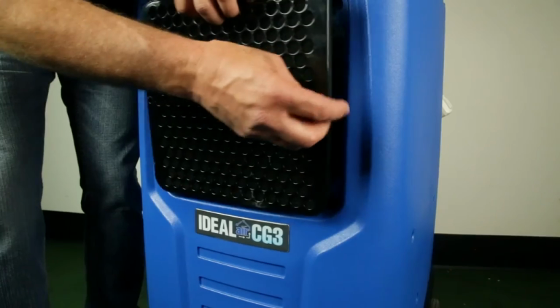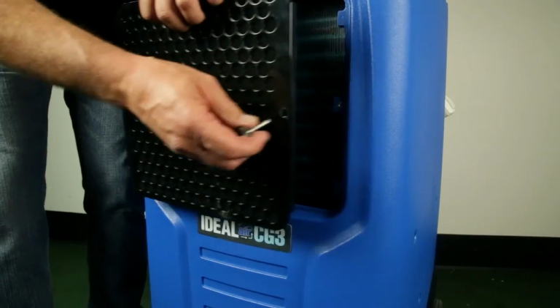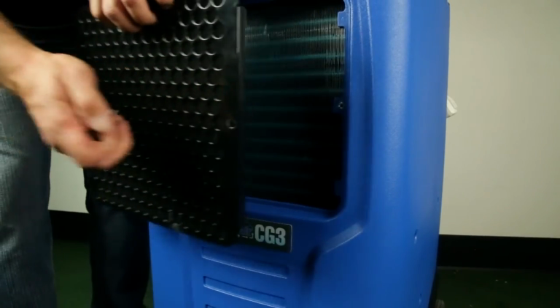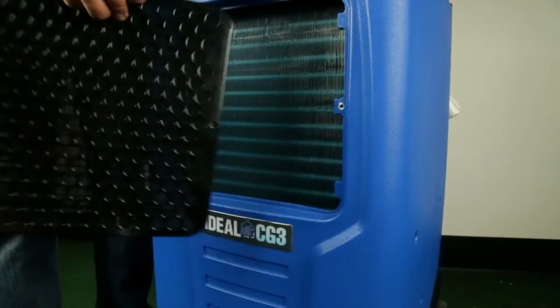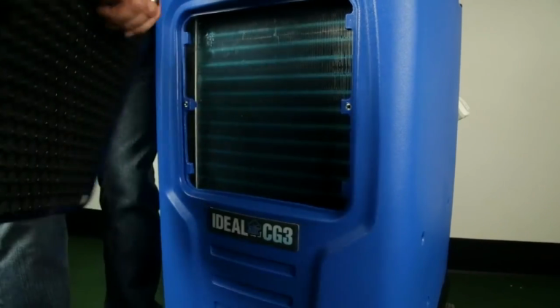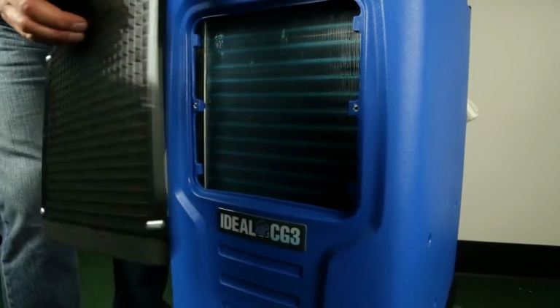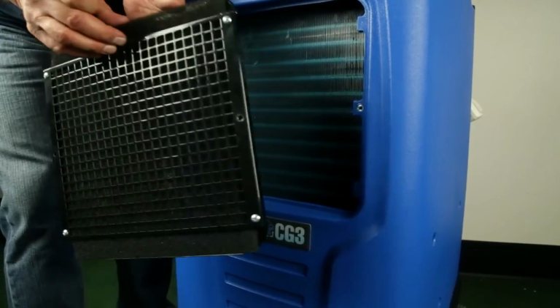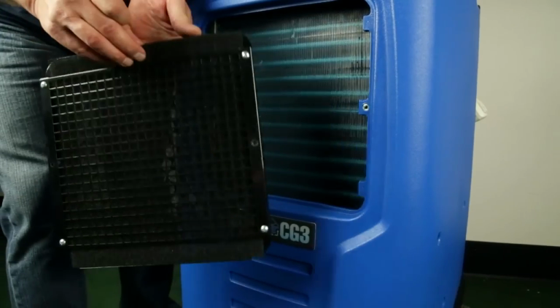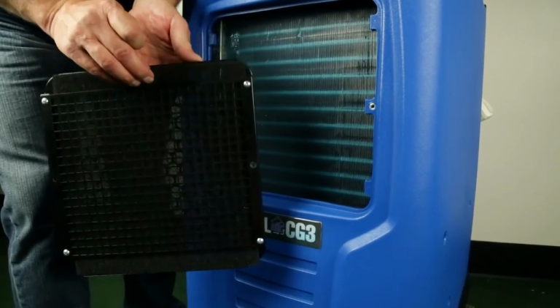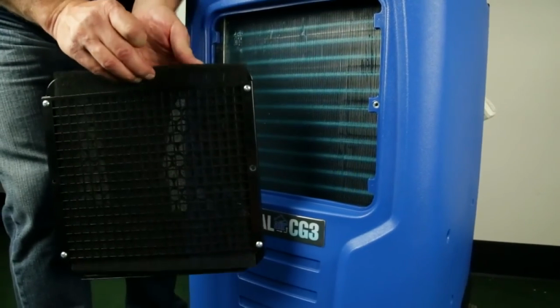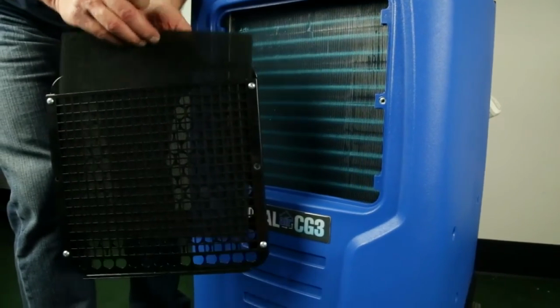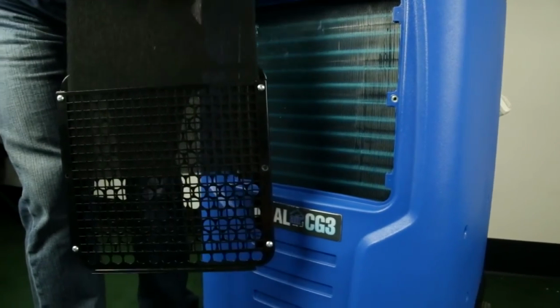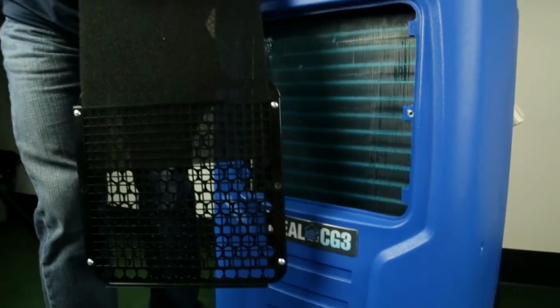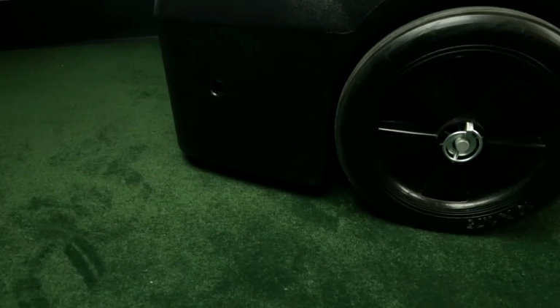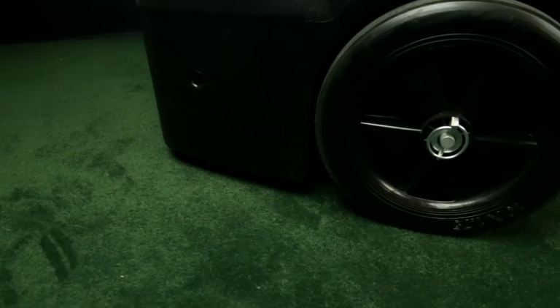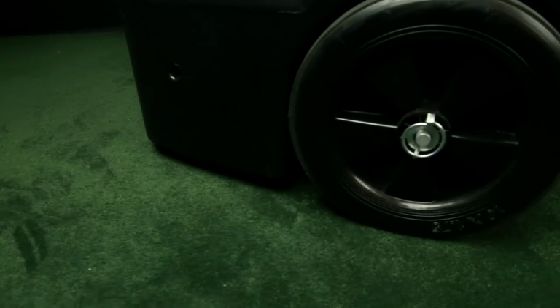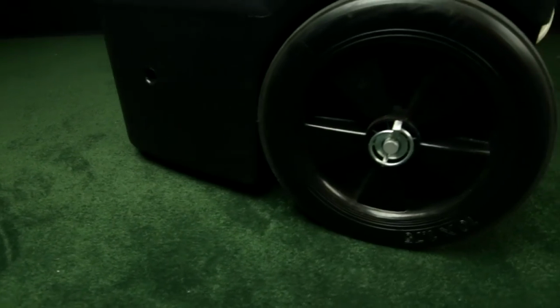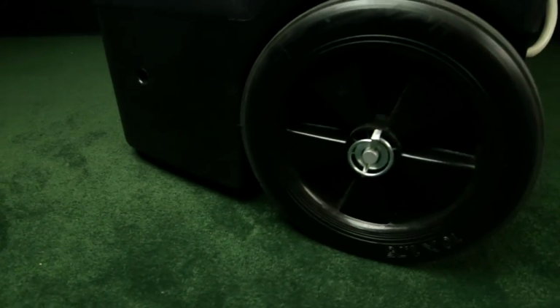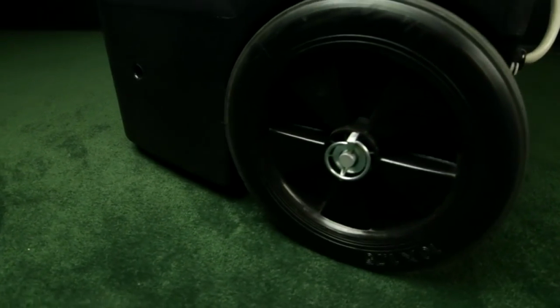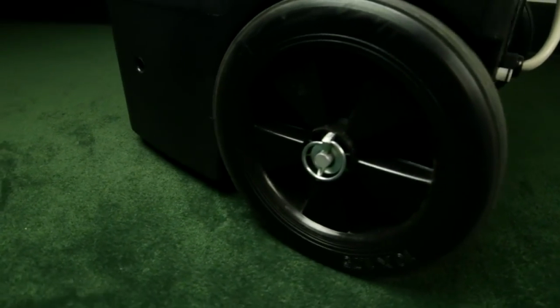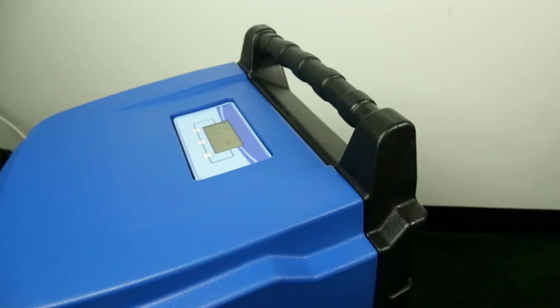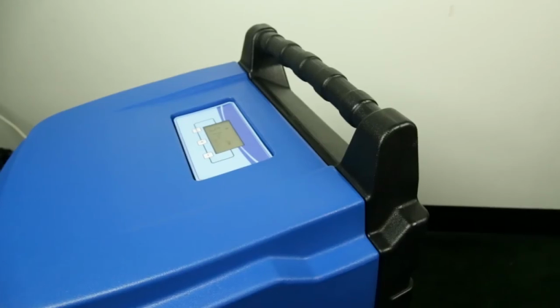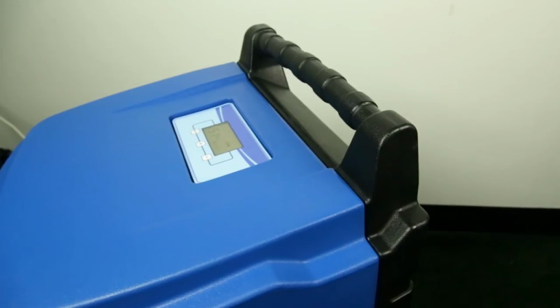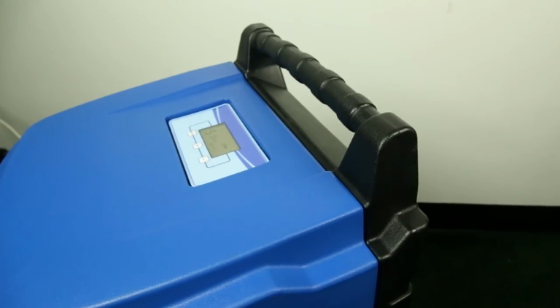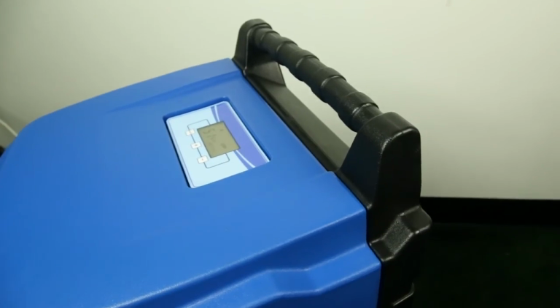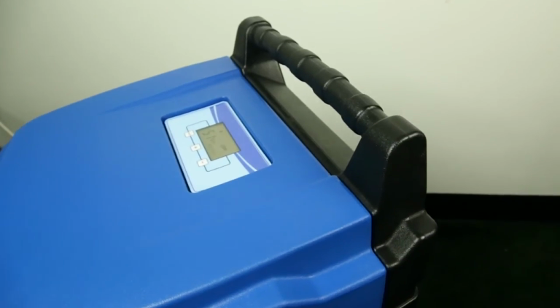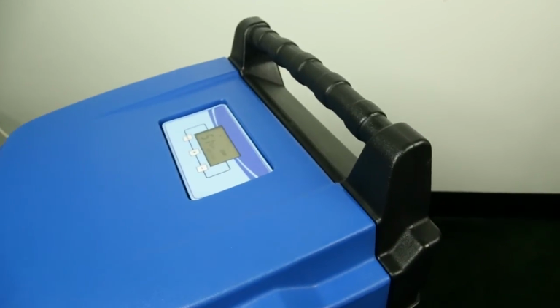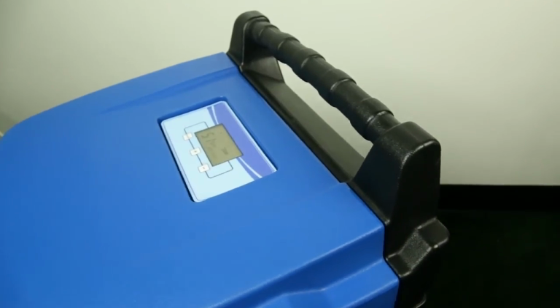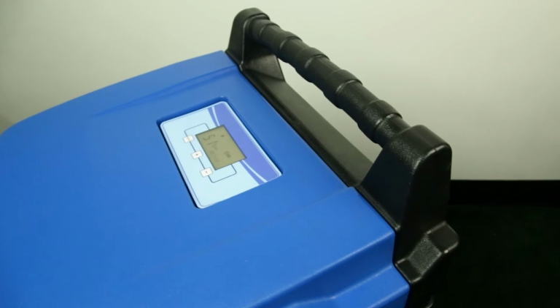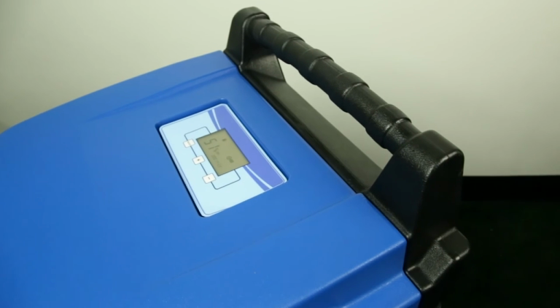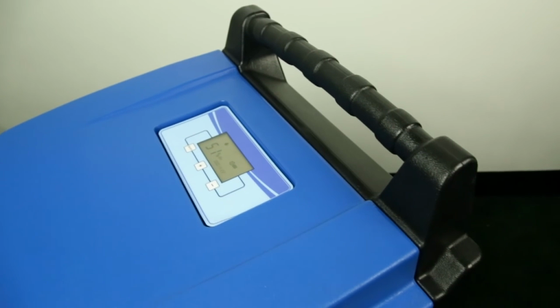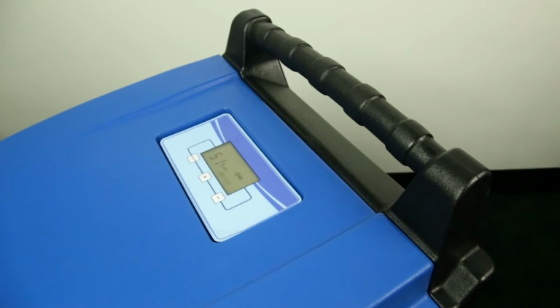Easy filter access with two thumb screws, large wheels and a handle to move them around, a one-year warranty, and ETL listed.